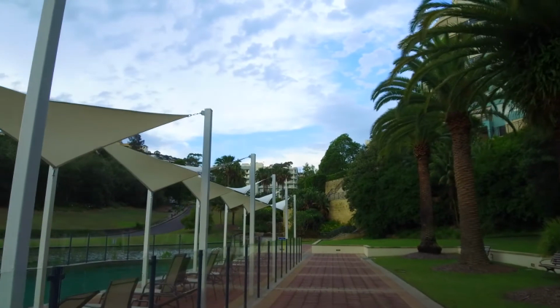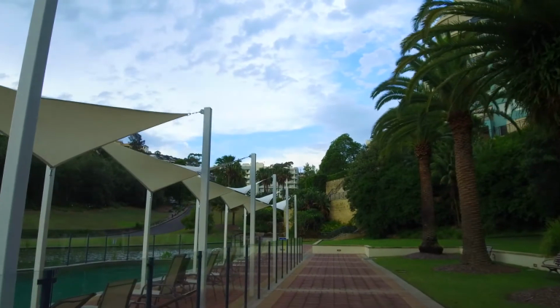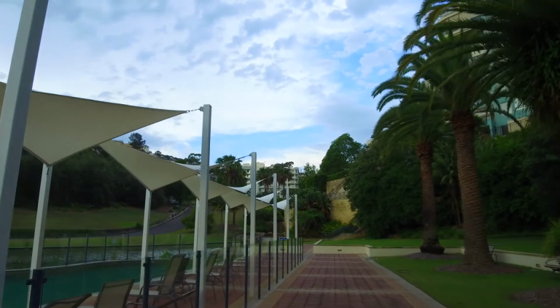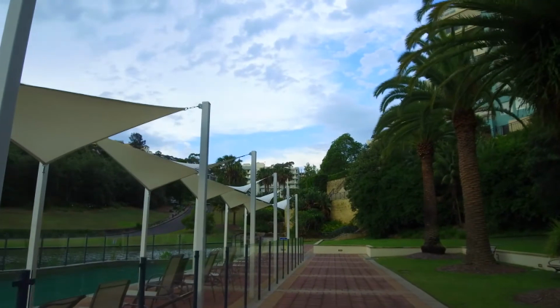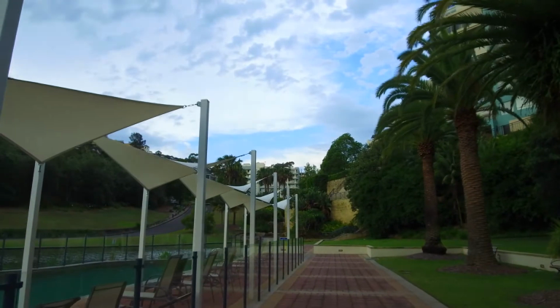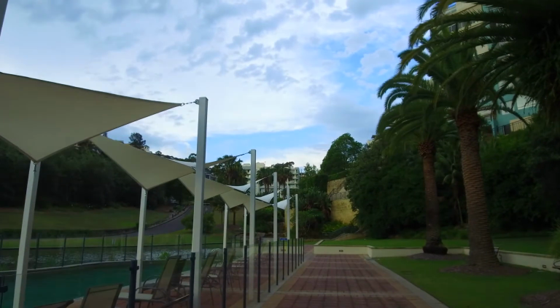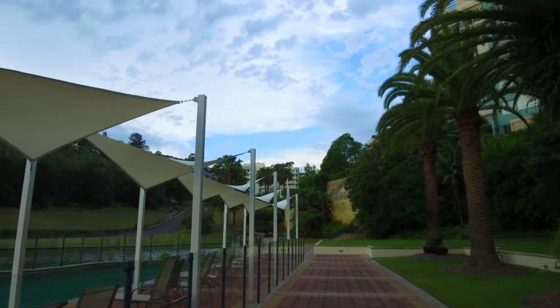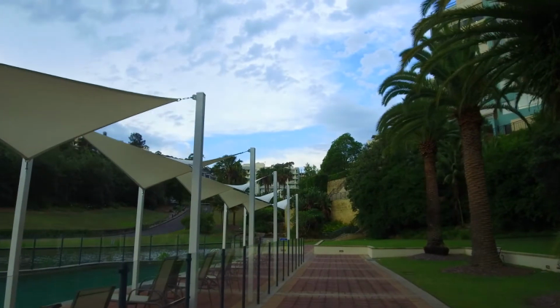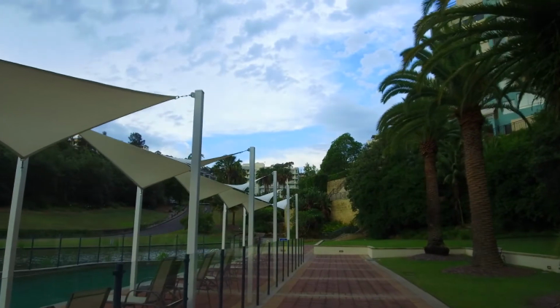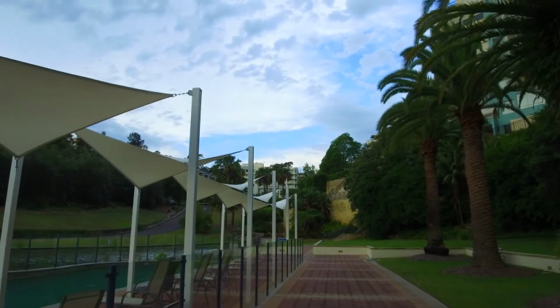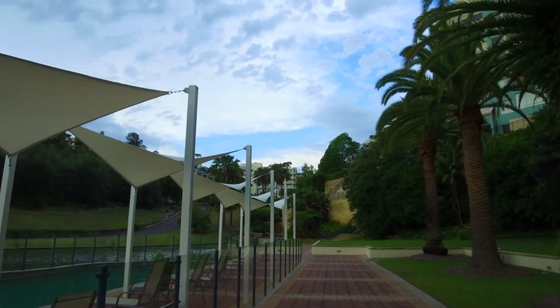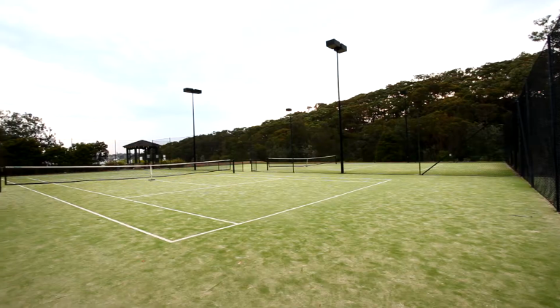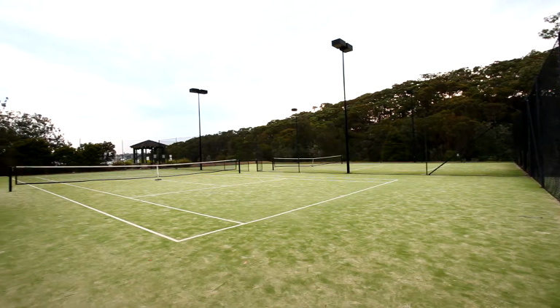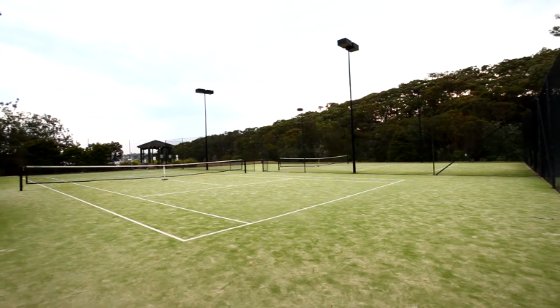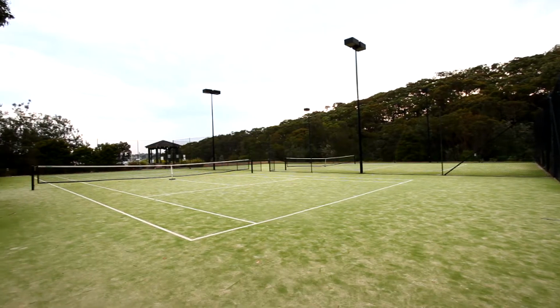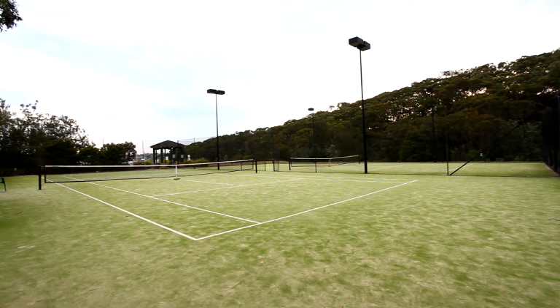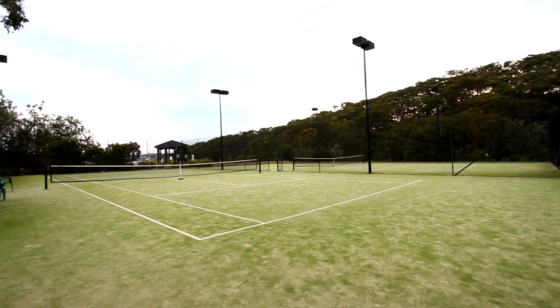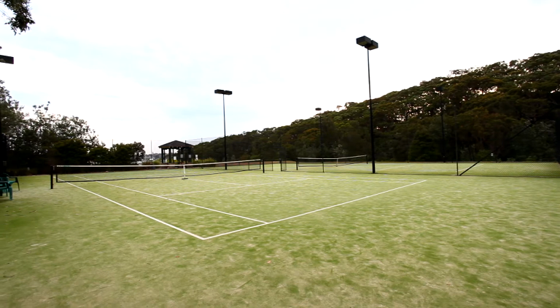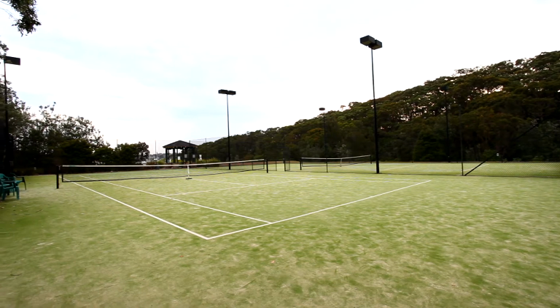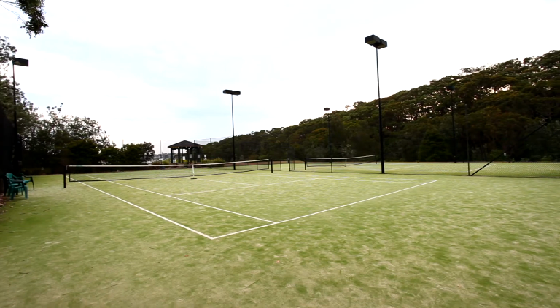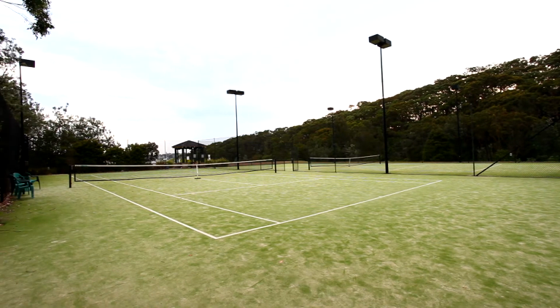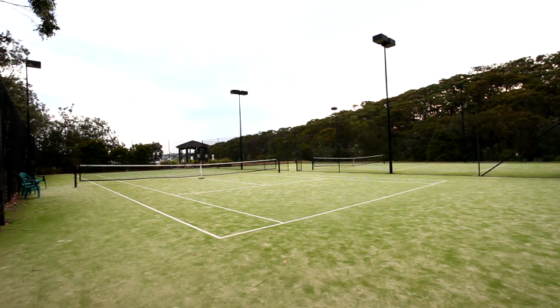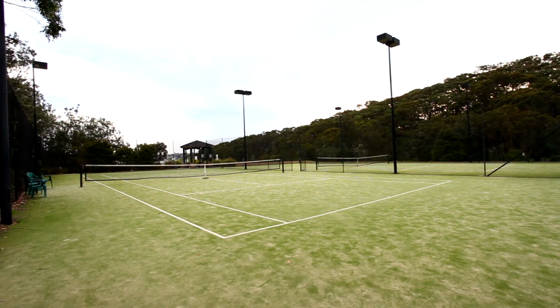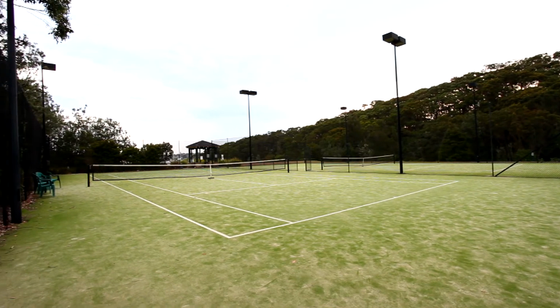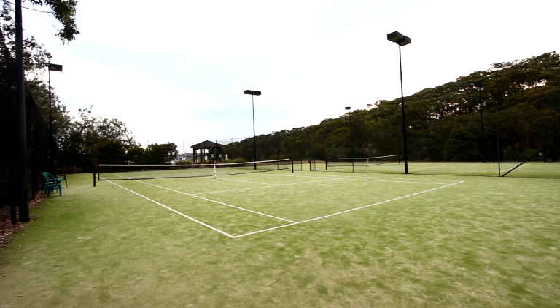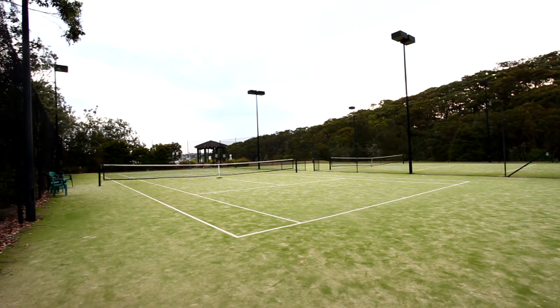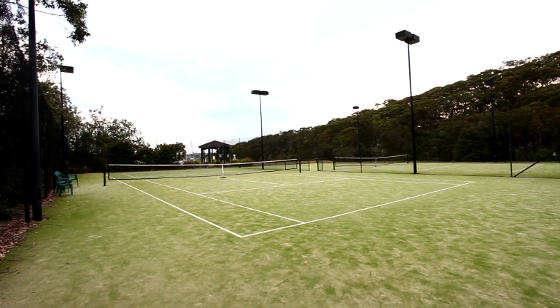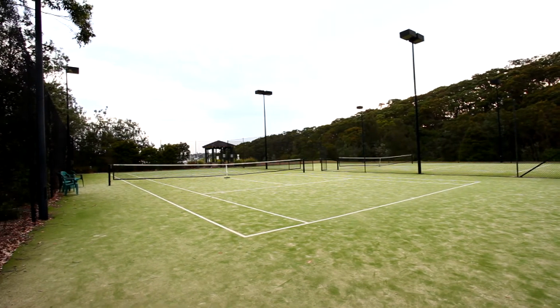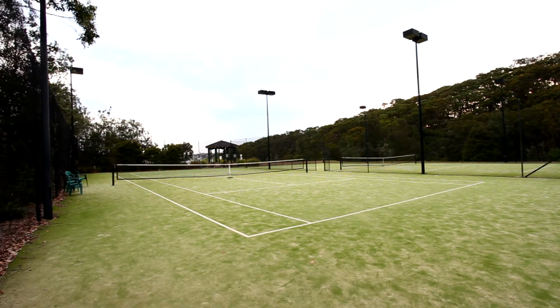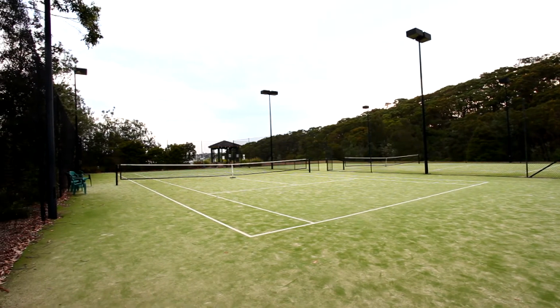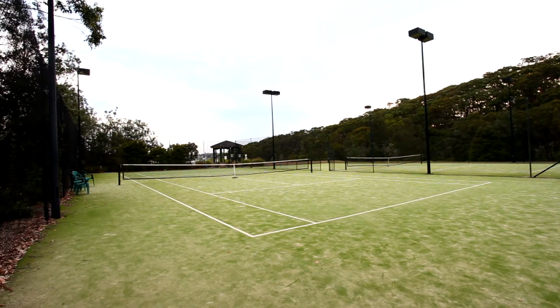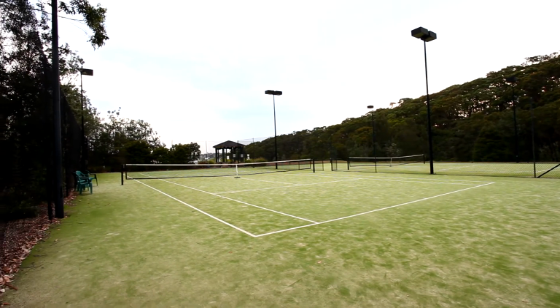My favourite part of all is there's four tennis courts, so there's no way you cannot play tennis if you really want to.